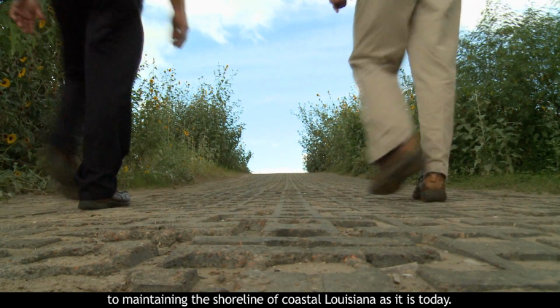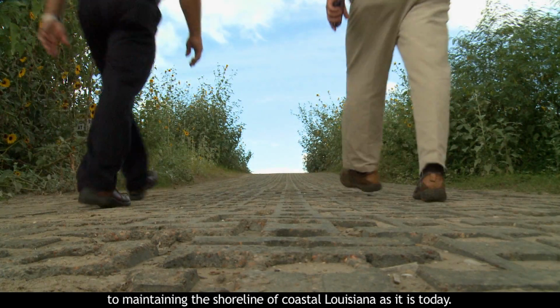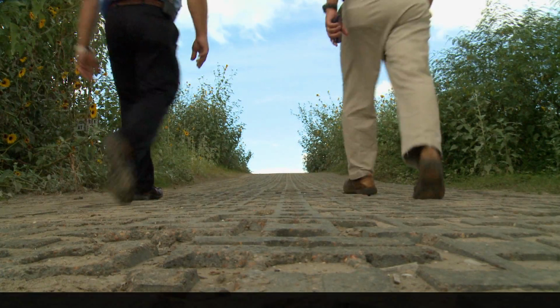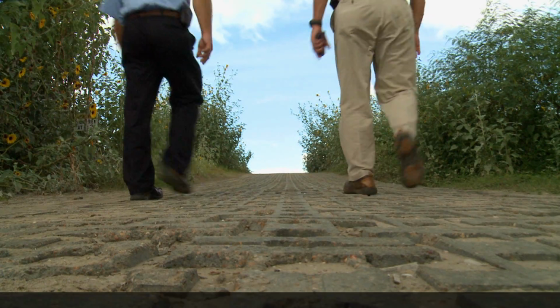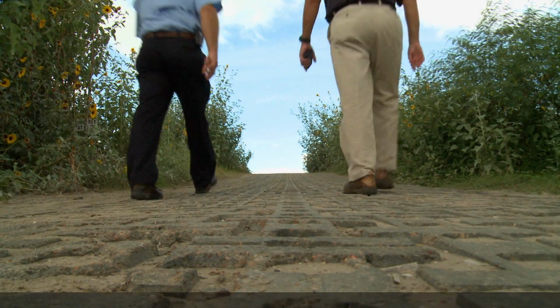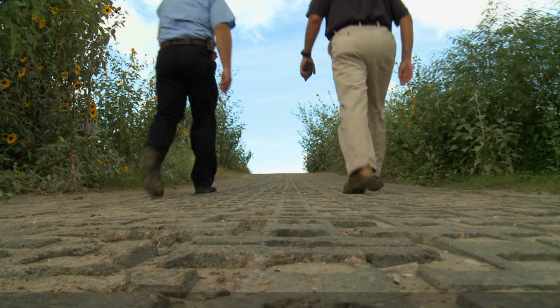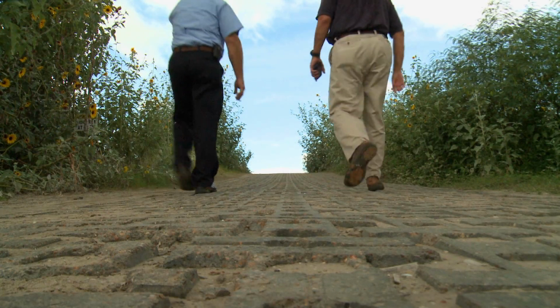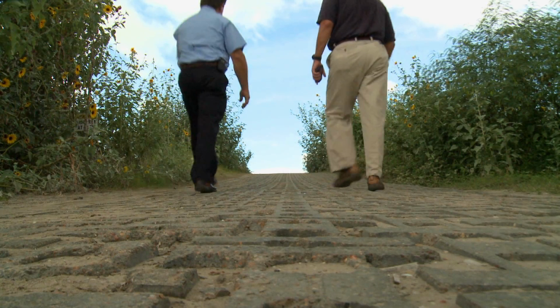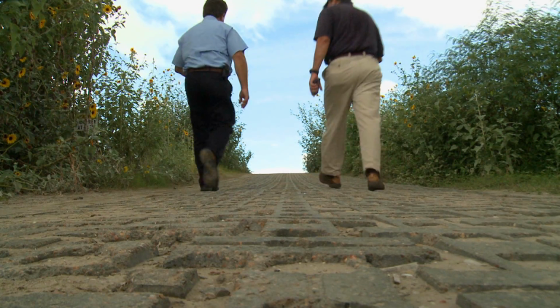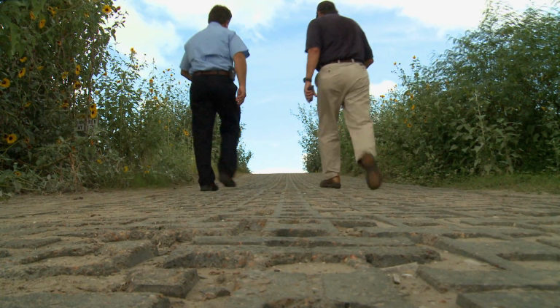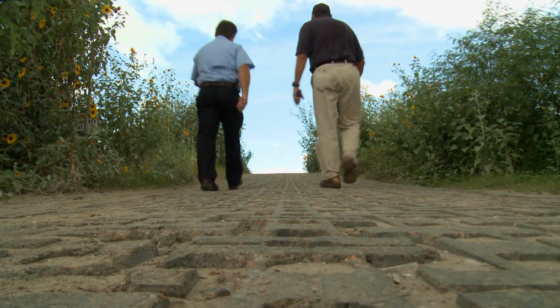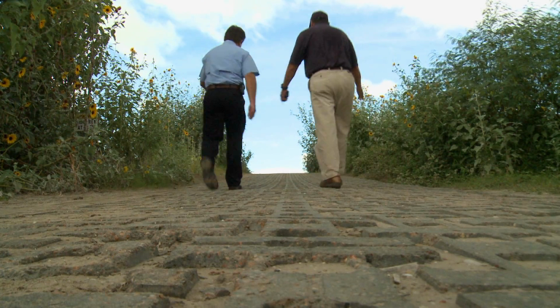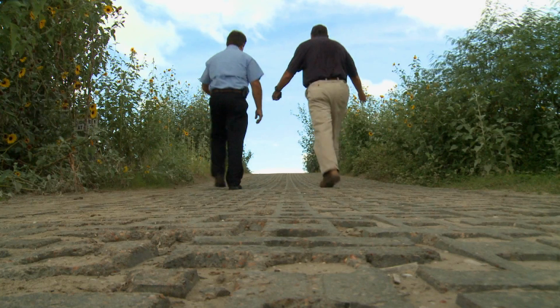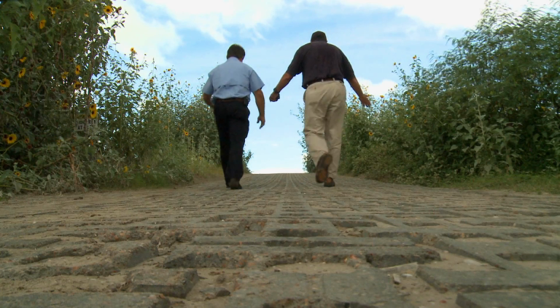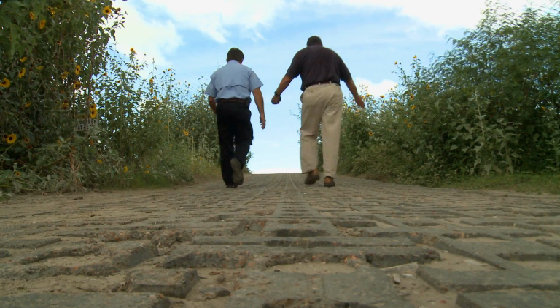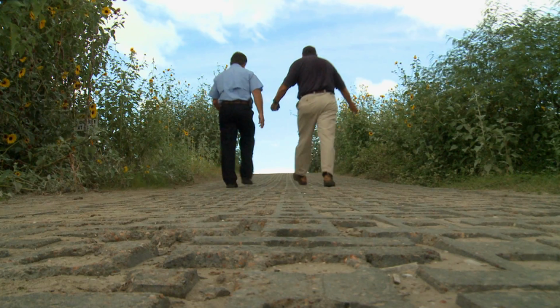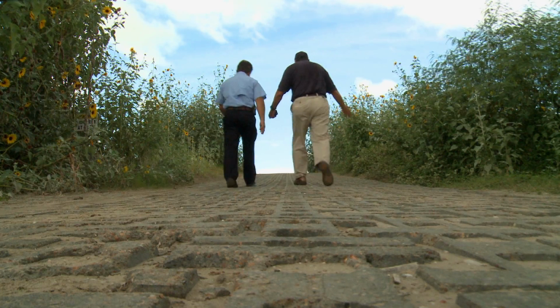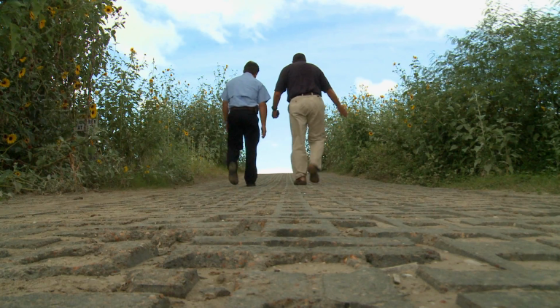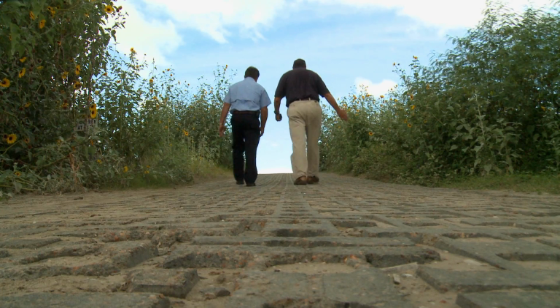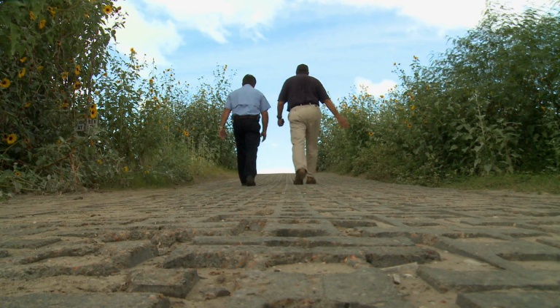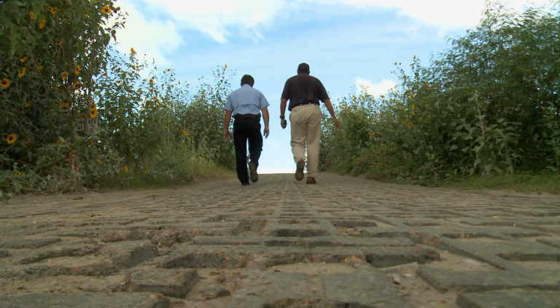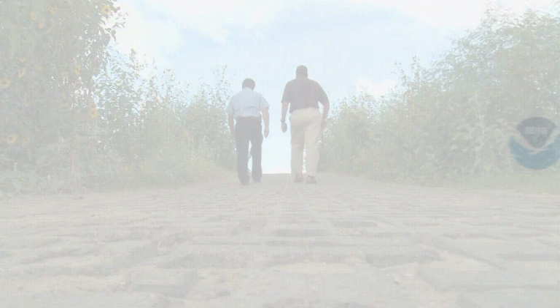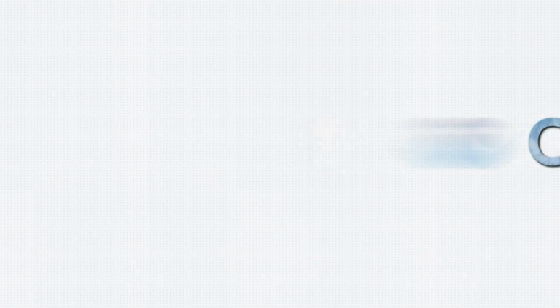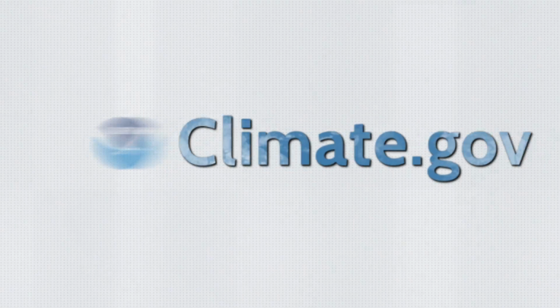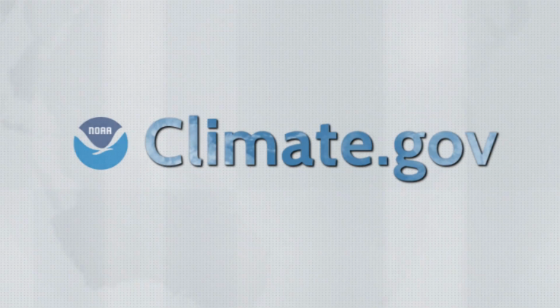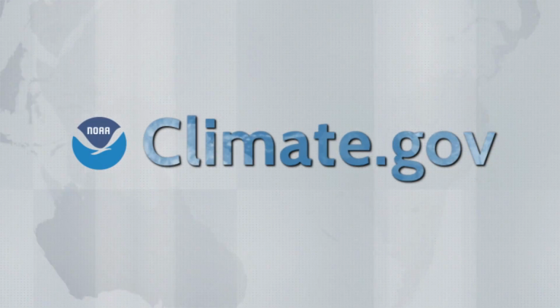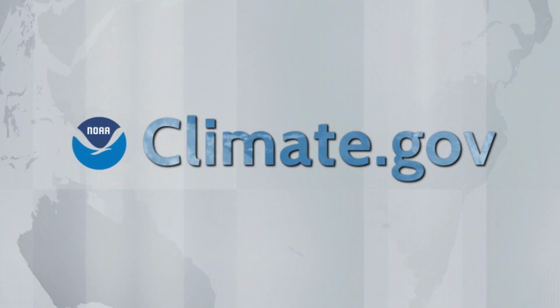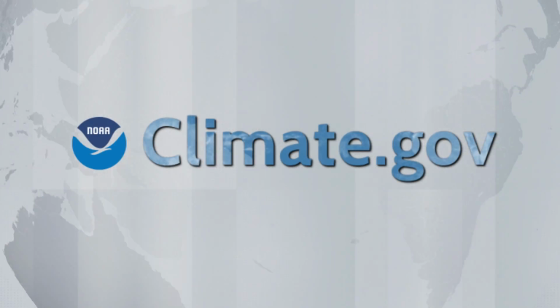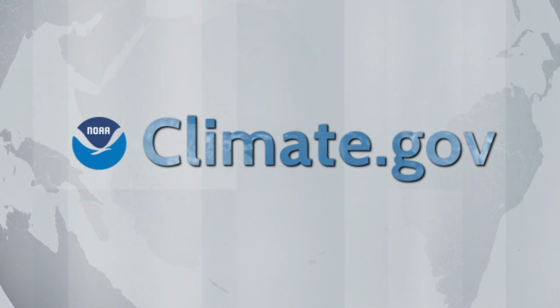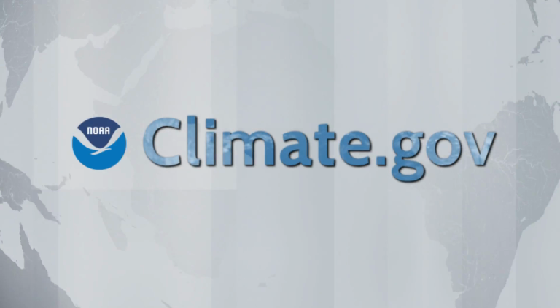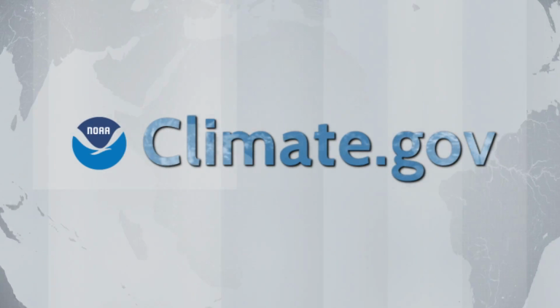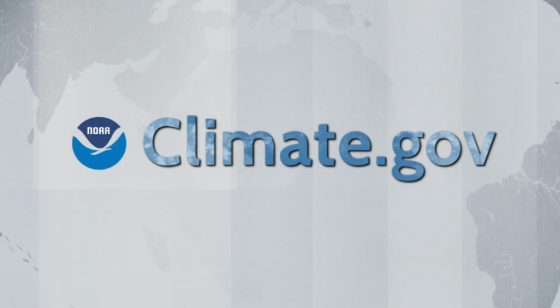We can see the levee system. I love this — you have to touch the front.